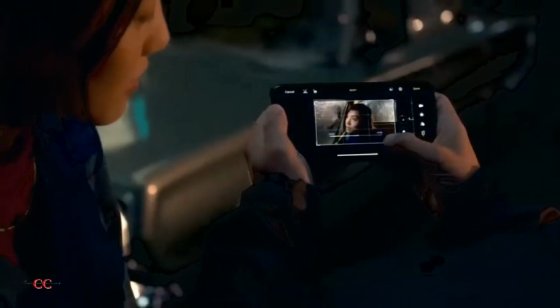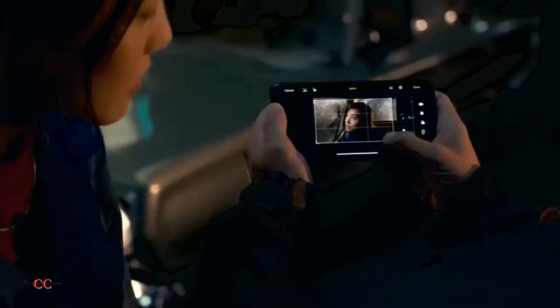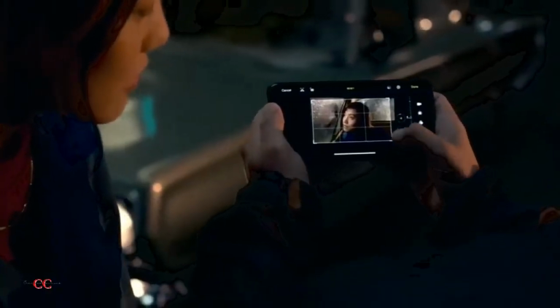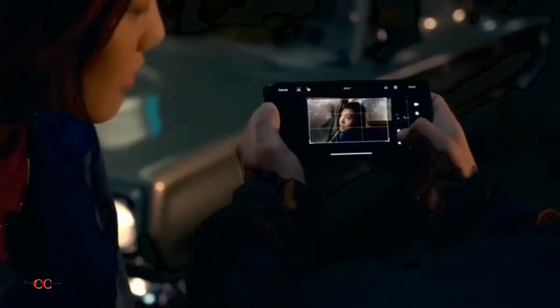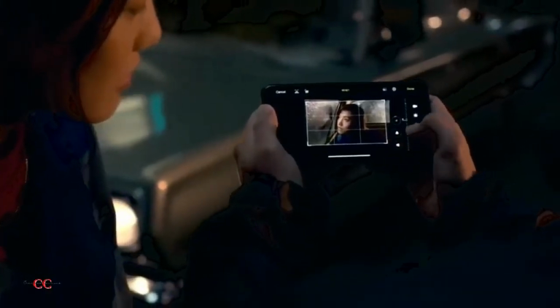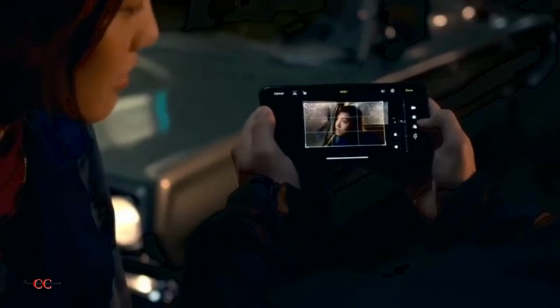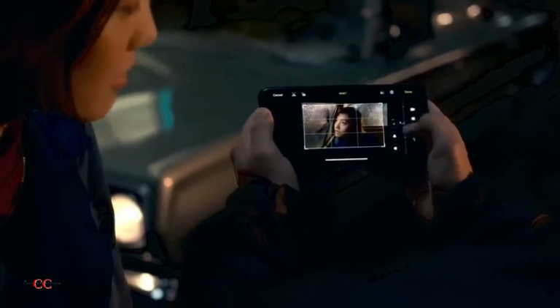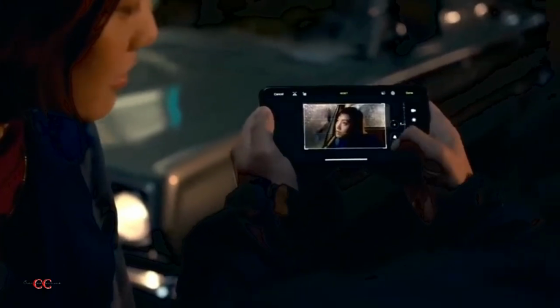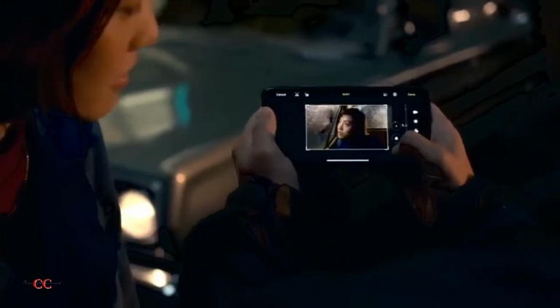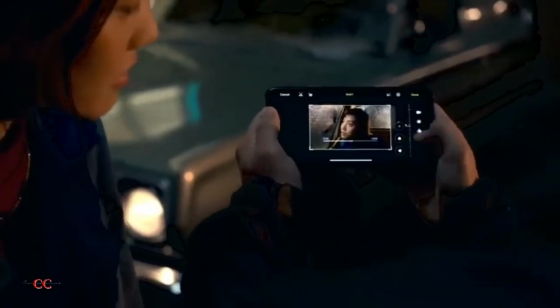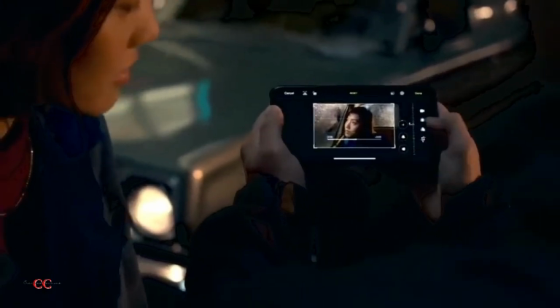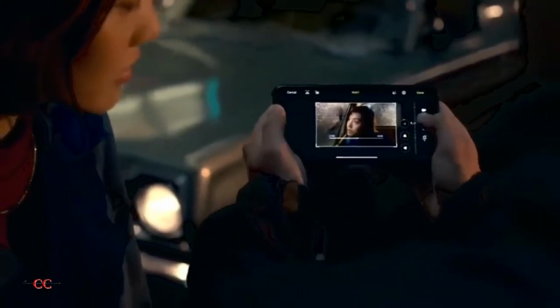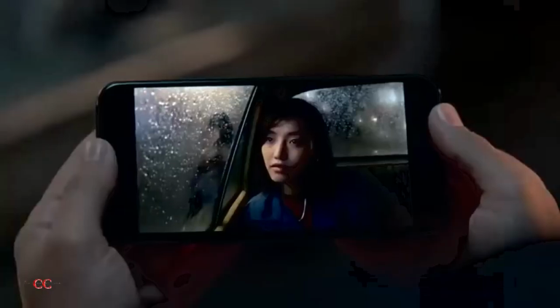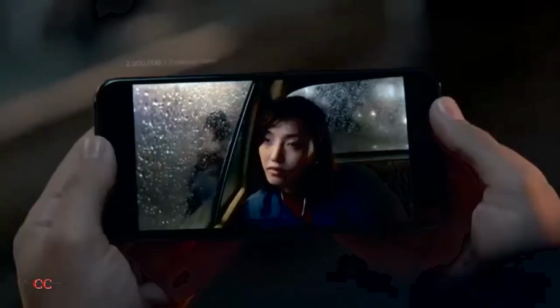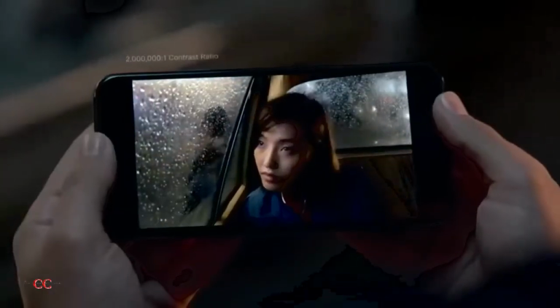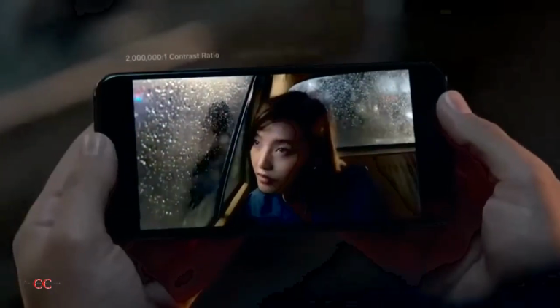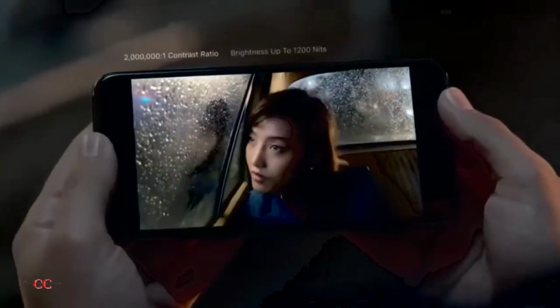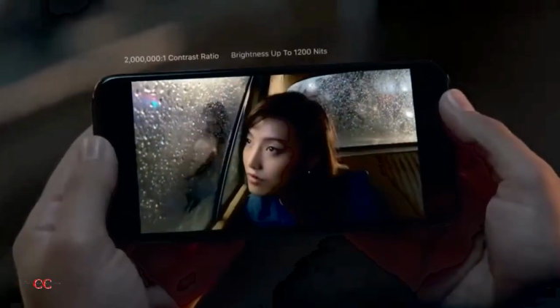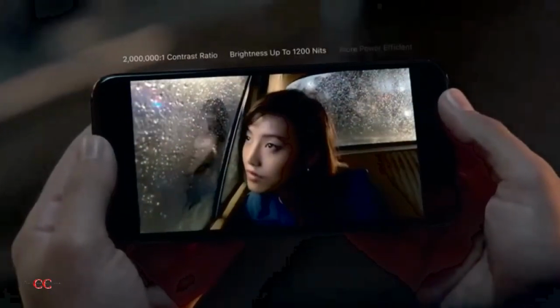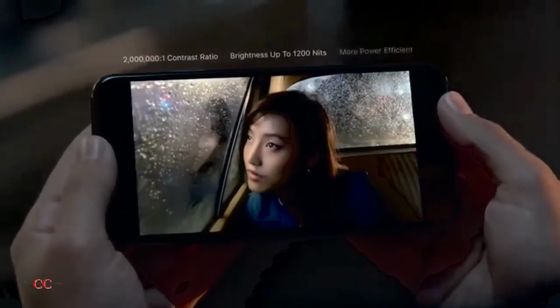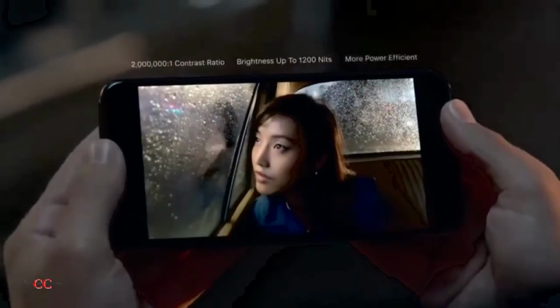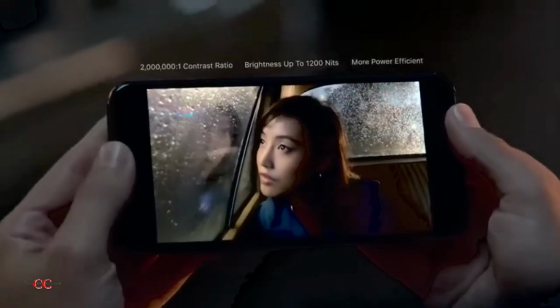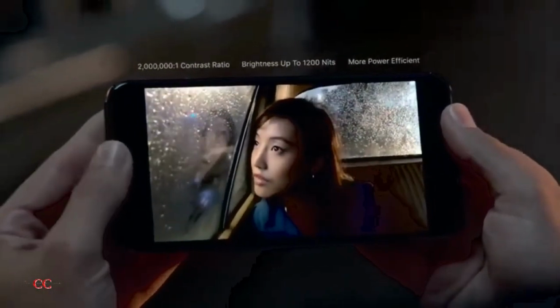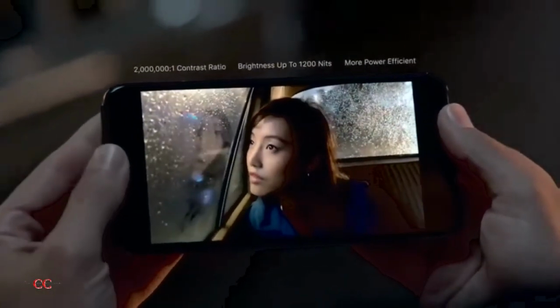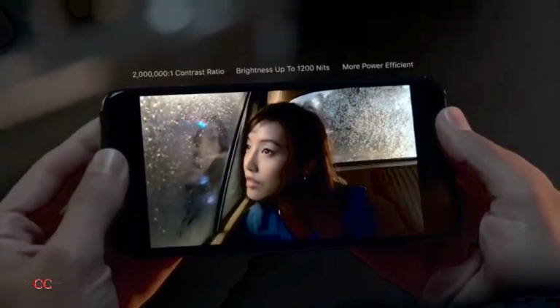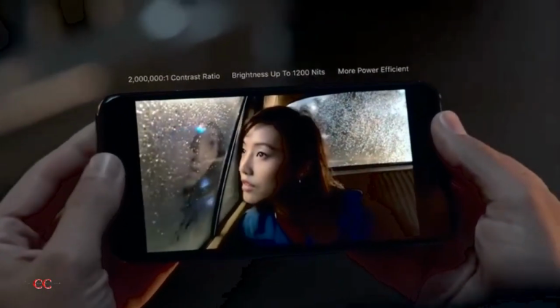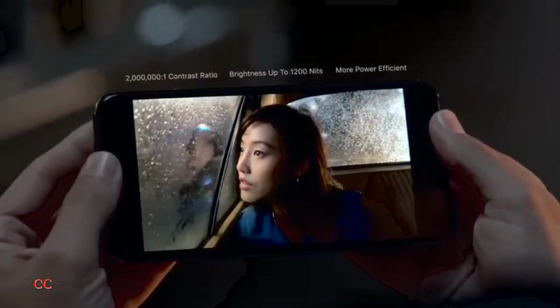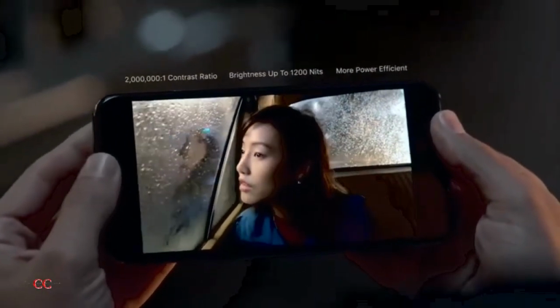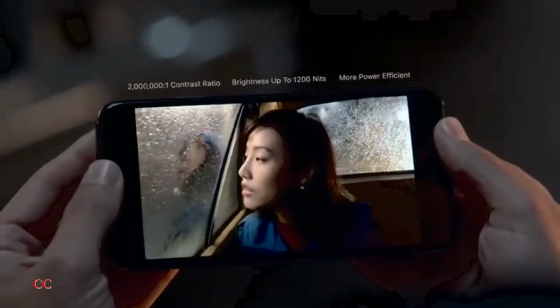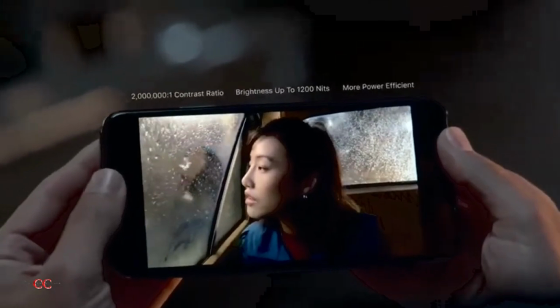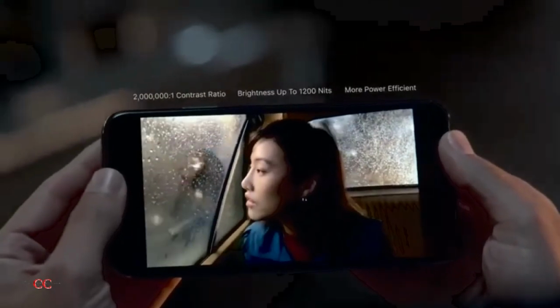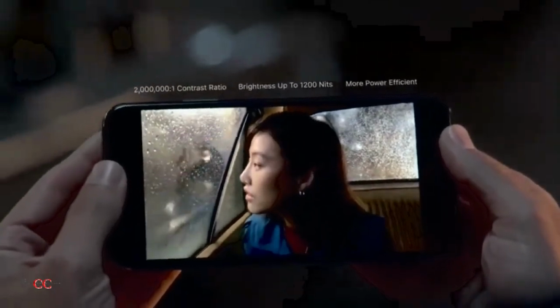Editing tools previously reserved for photos now make editing your videos a pro-level experience. Perfect and then play back your footage on the new Super Retina XDR display that has the highest pixel density of any Apple device.